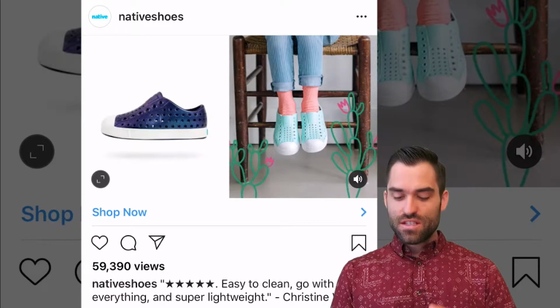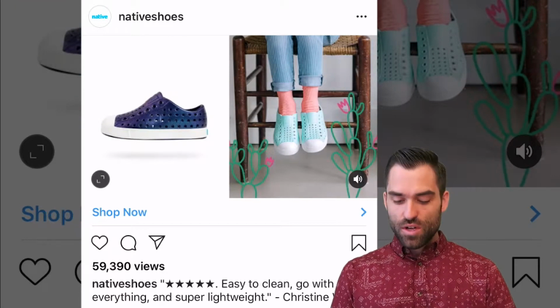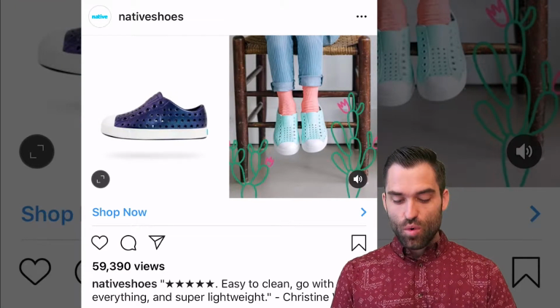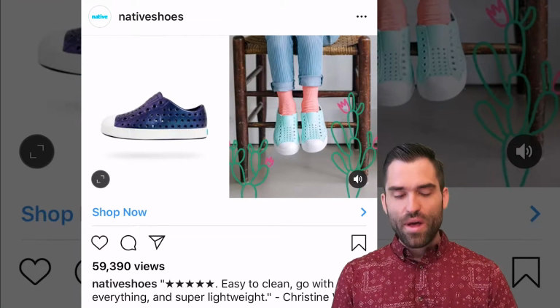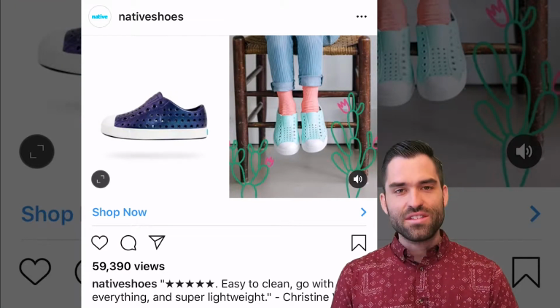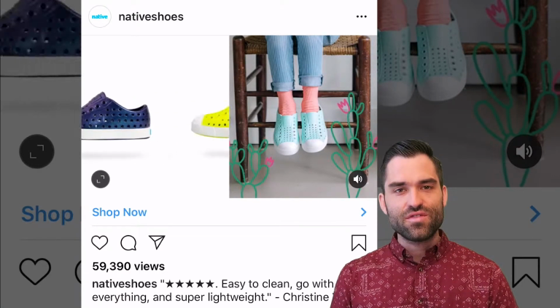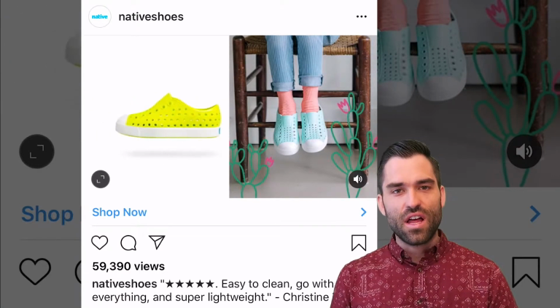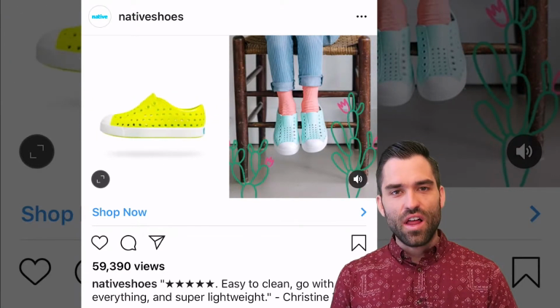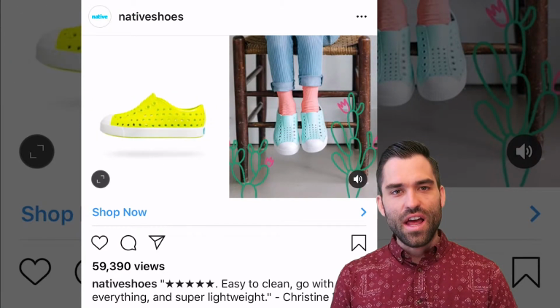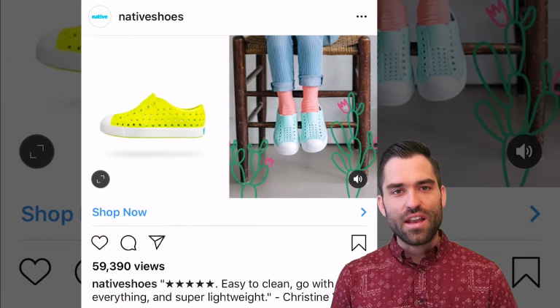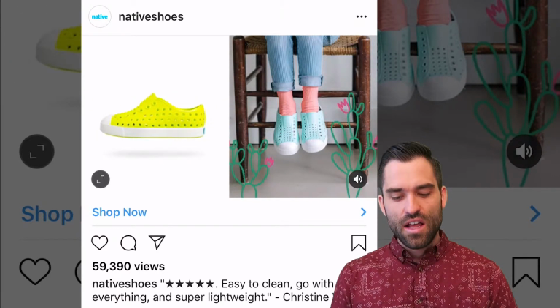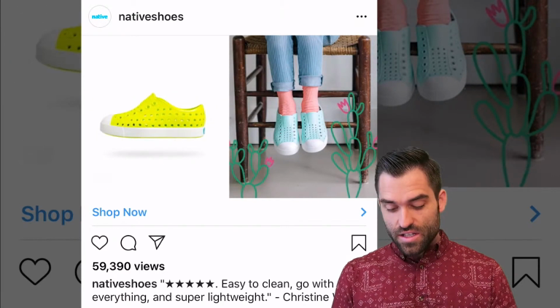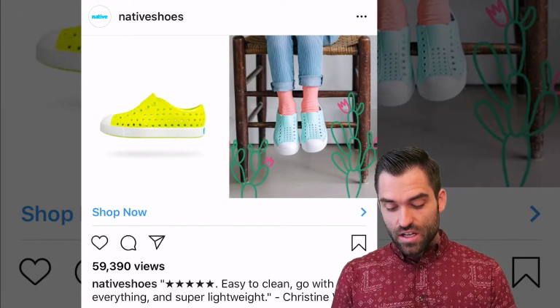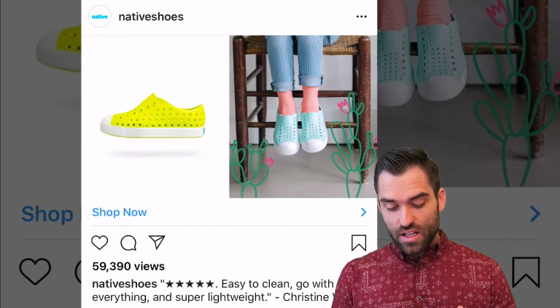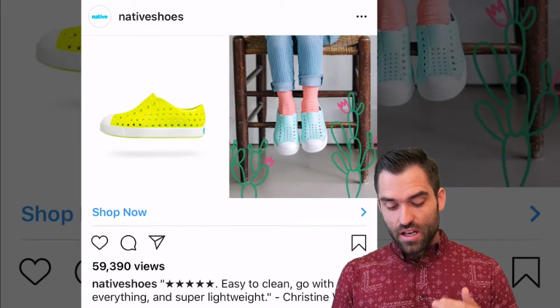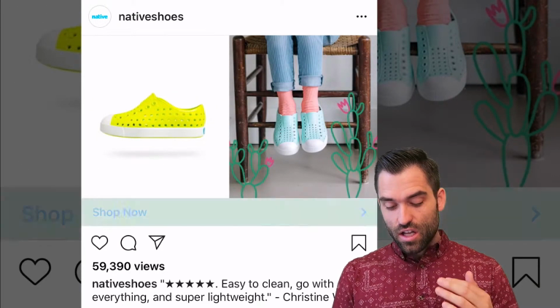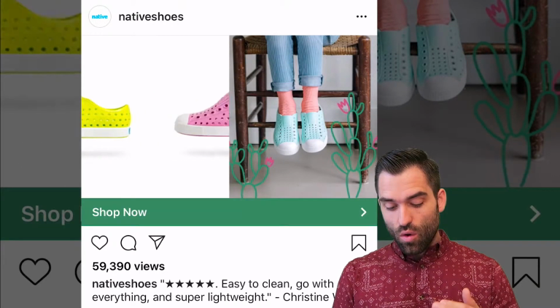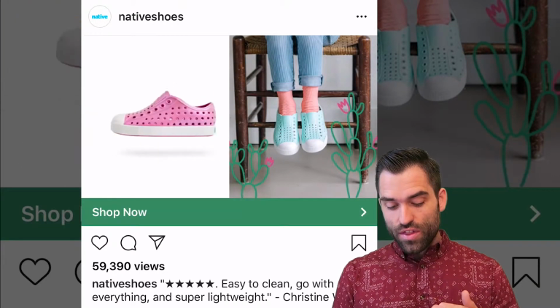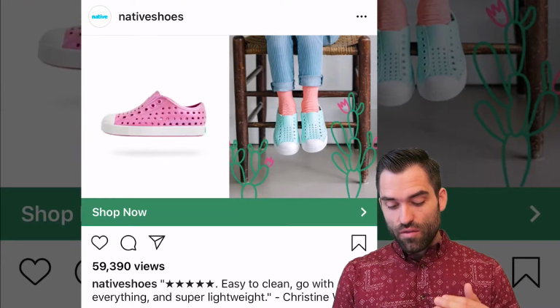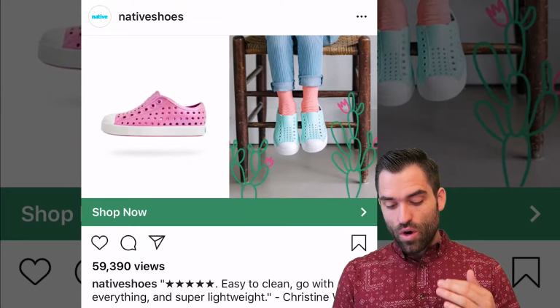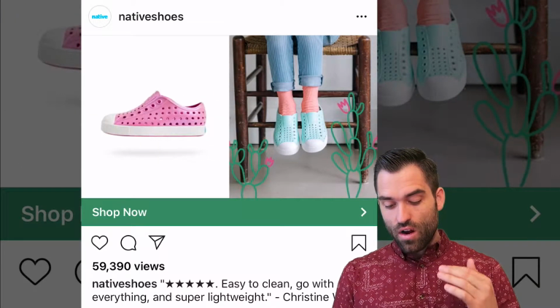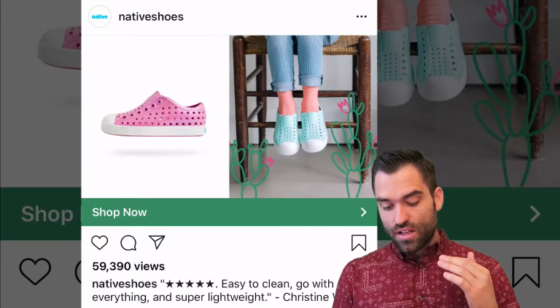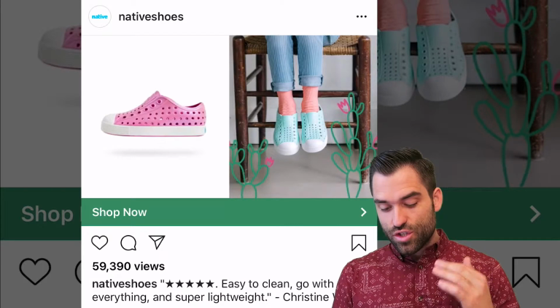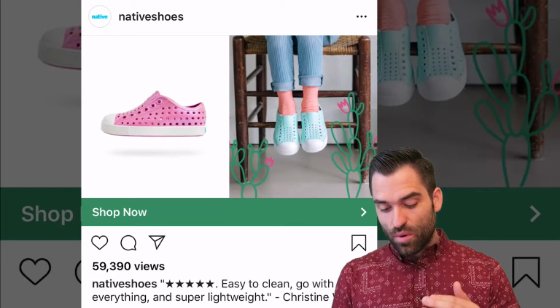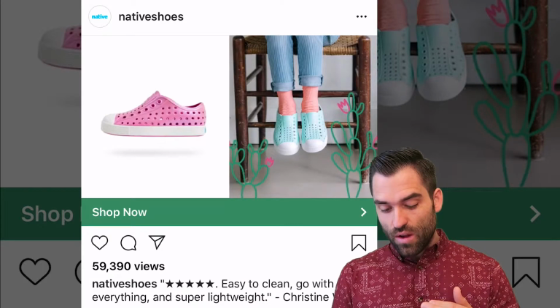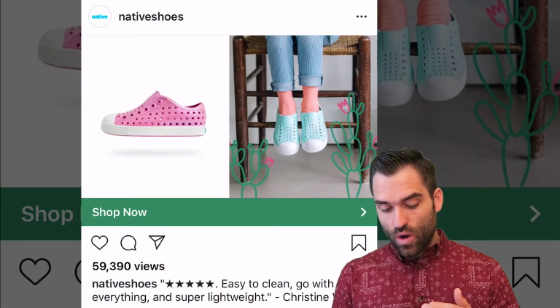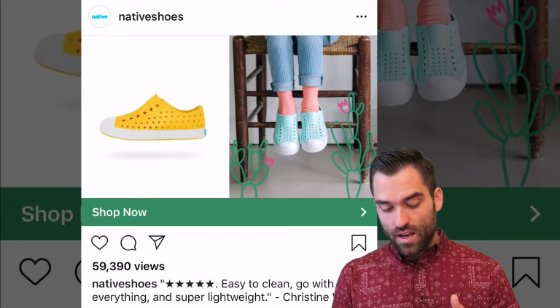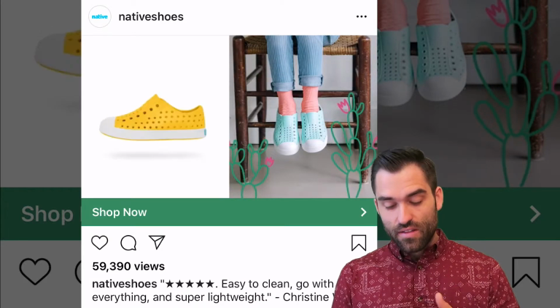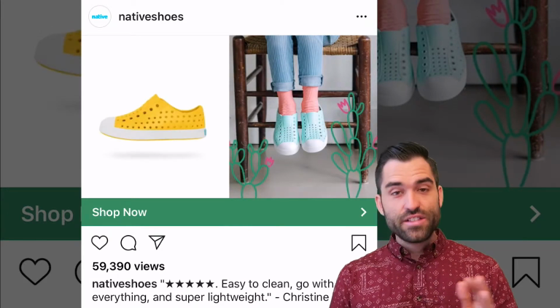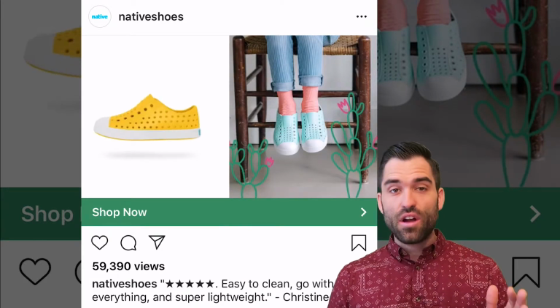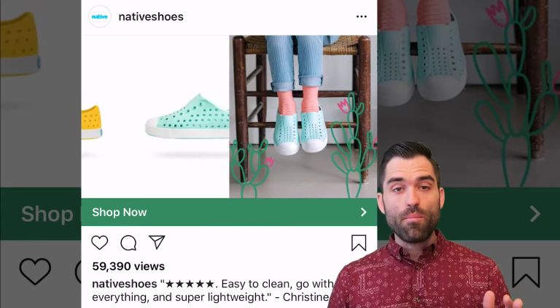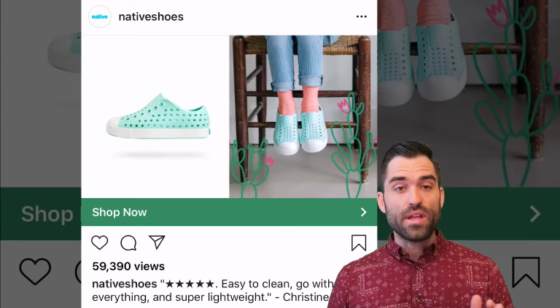This is a much more passive style ad. Easy to clean, goes with everywhere, and super lightweight — and that's their copy. Very clean.